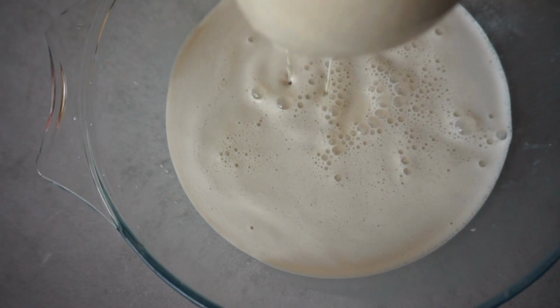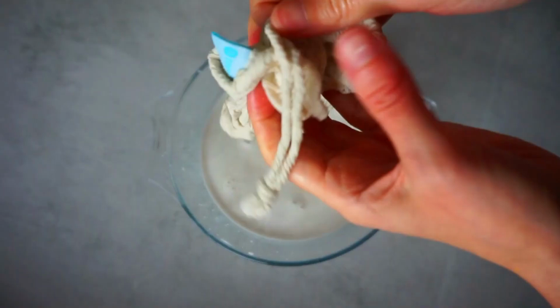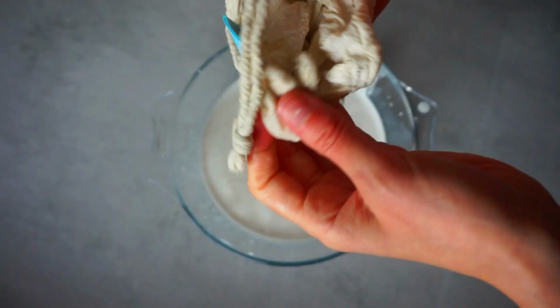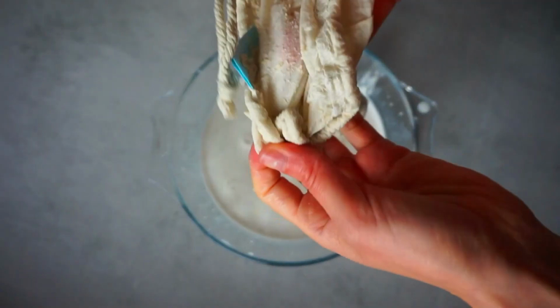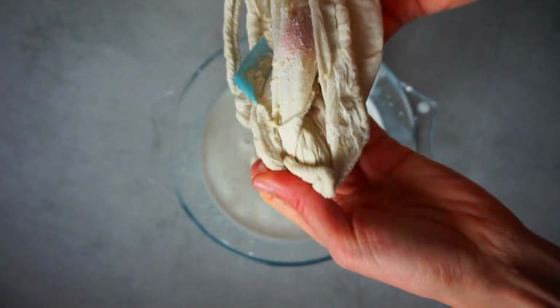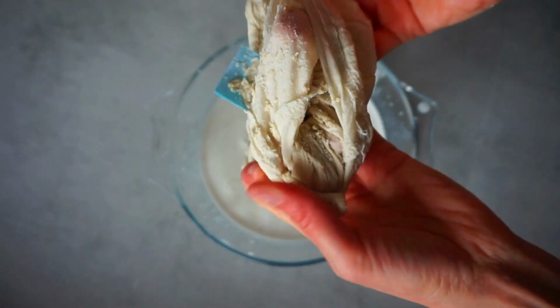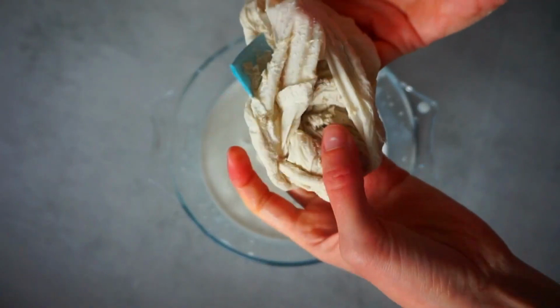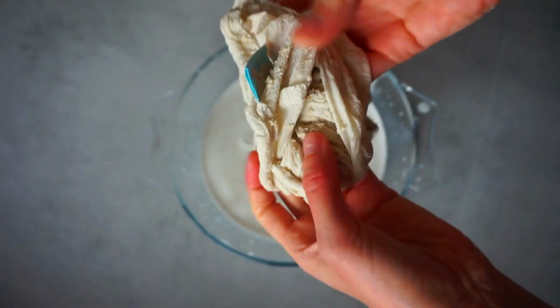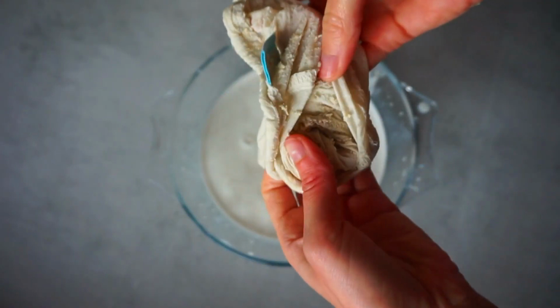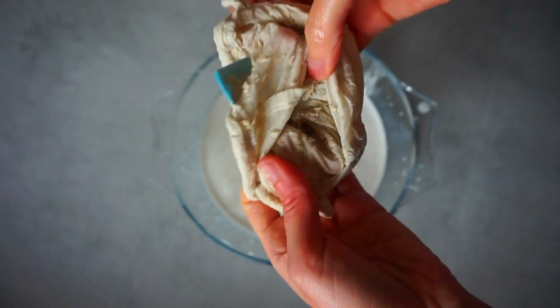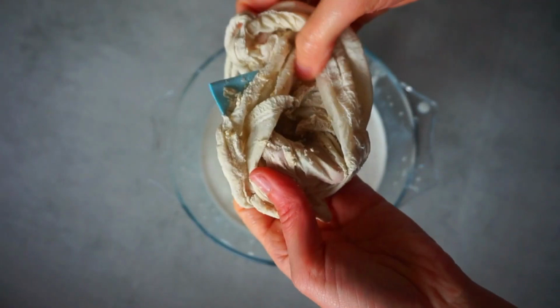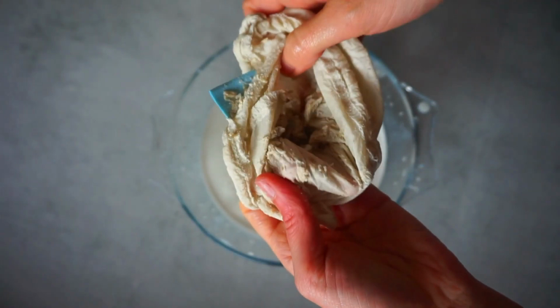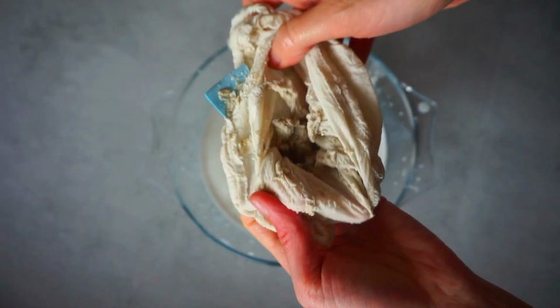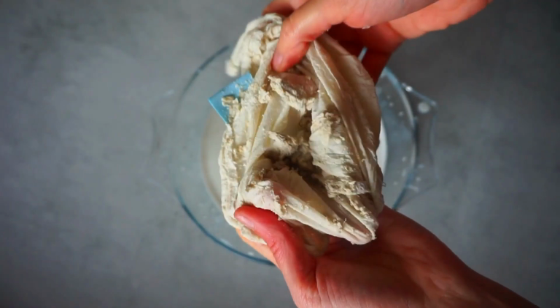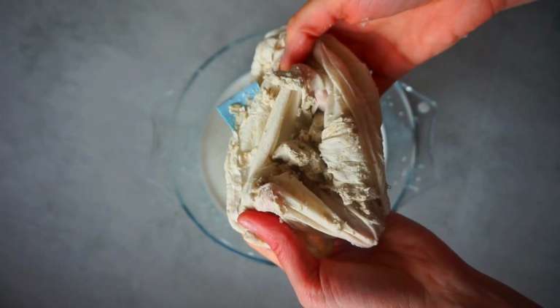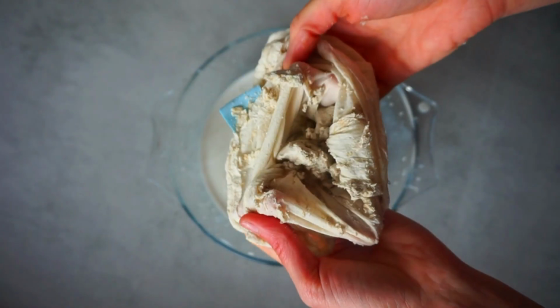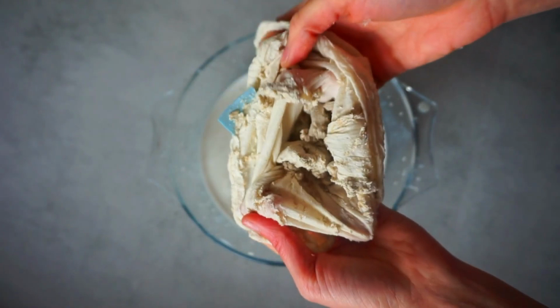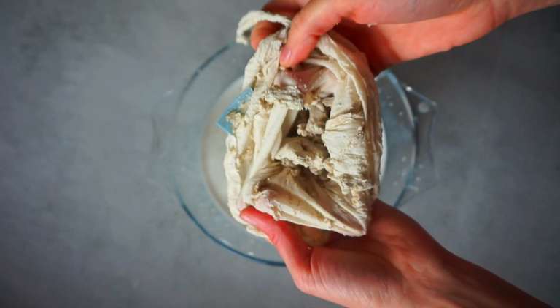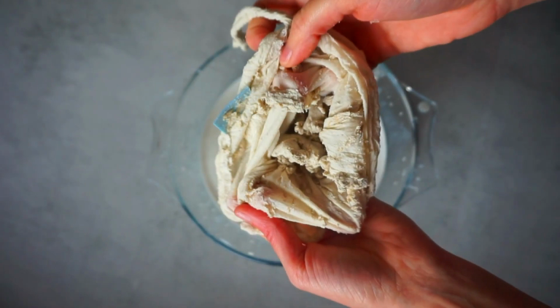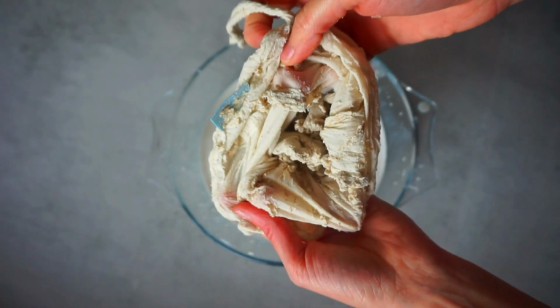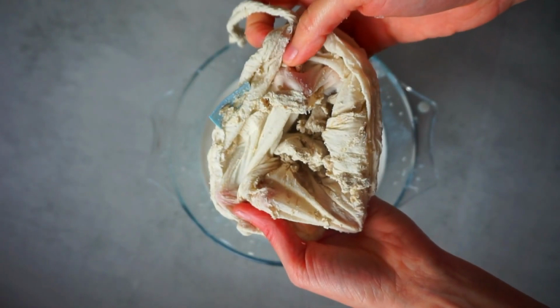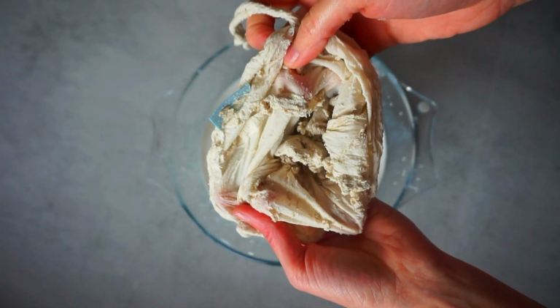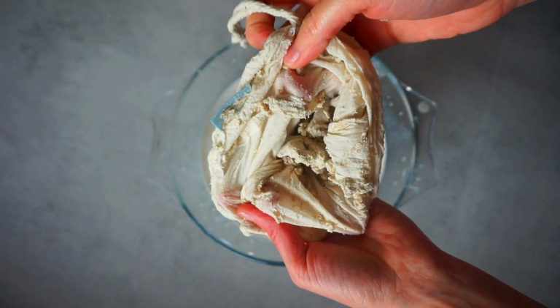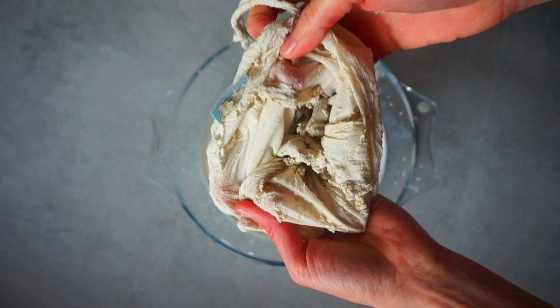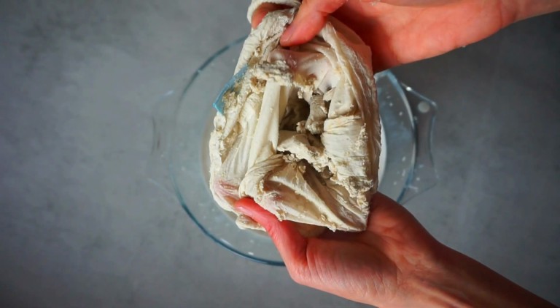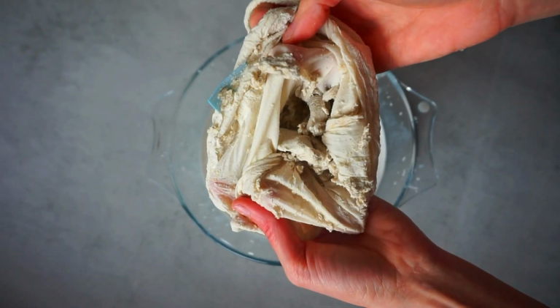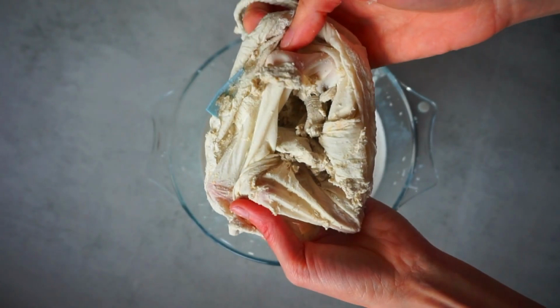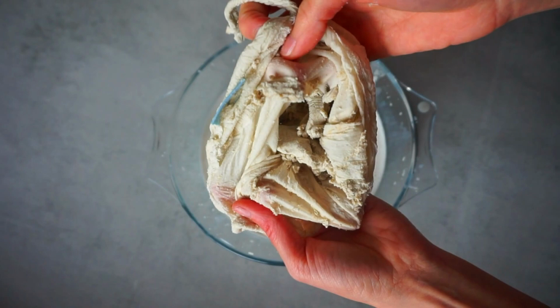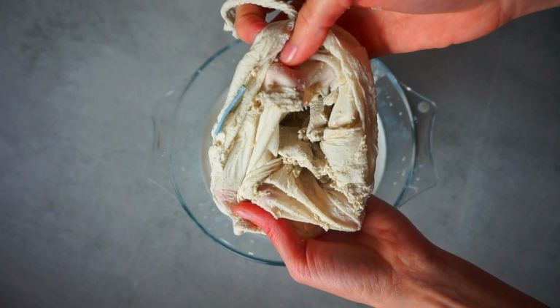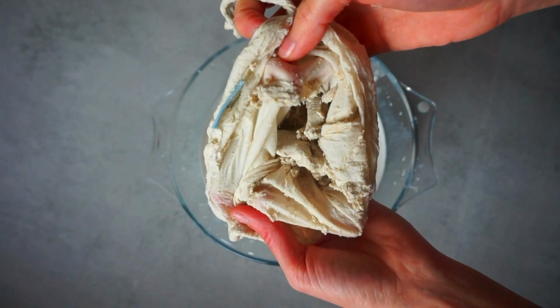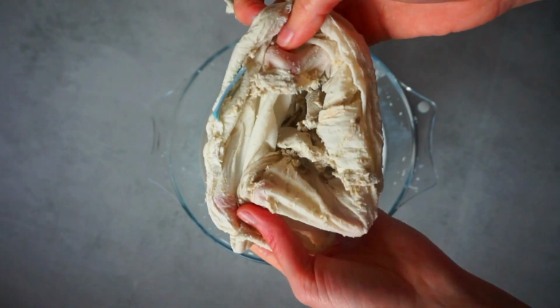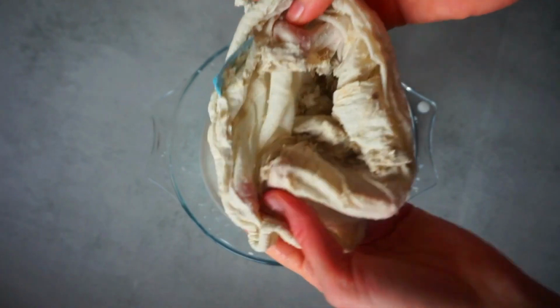Inside the bag we have the remaining pulp from the seeds. Keep it, as you can make a delicious spread cheese from it.